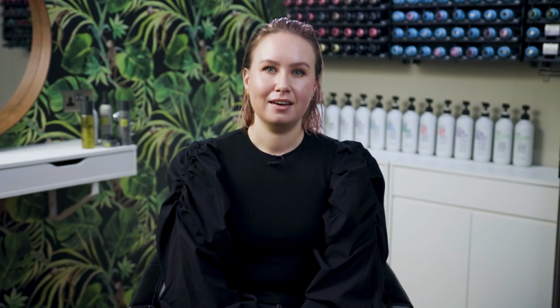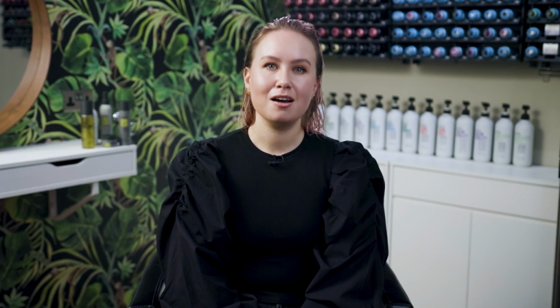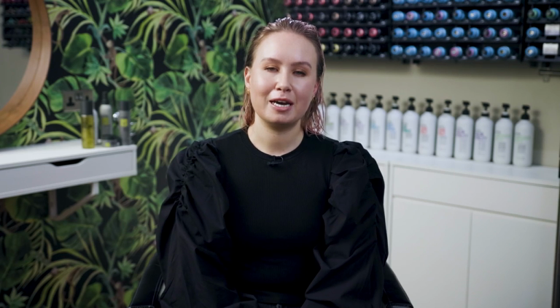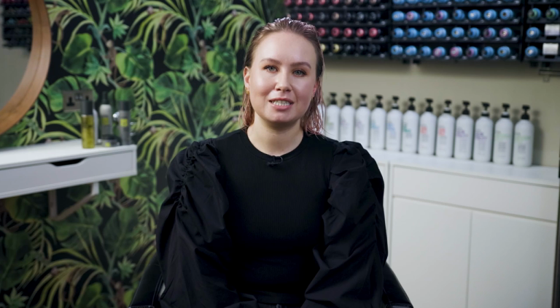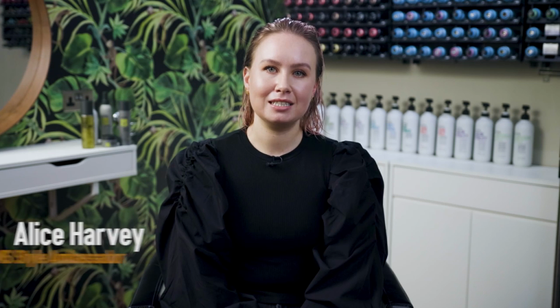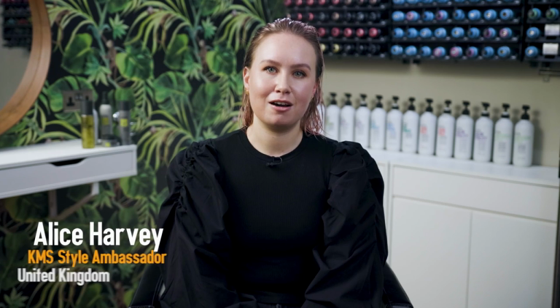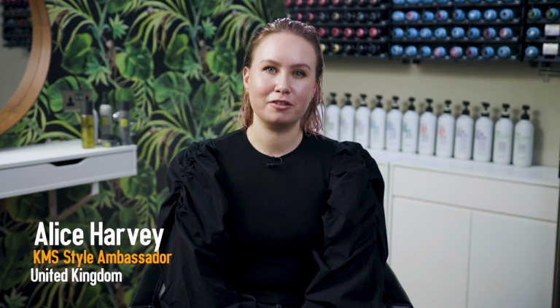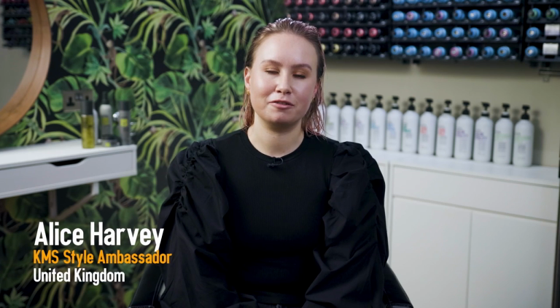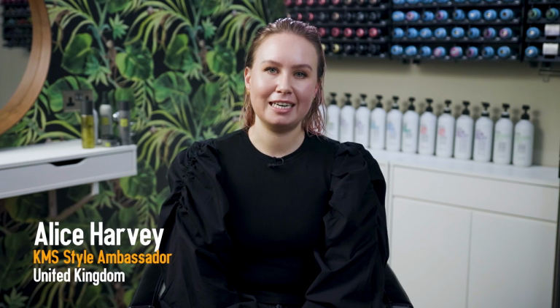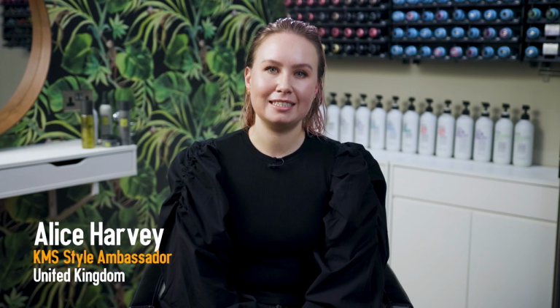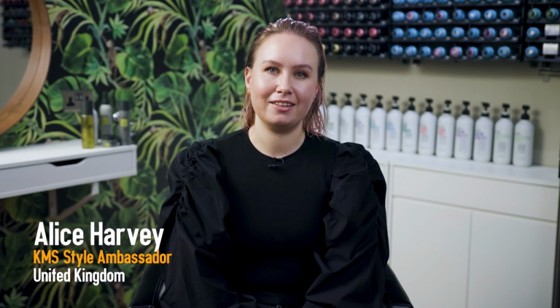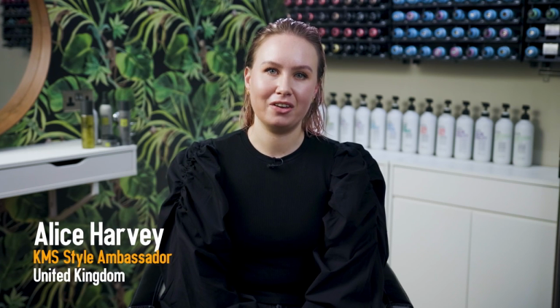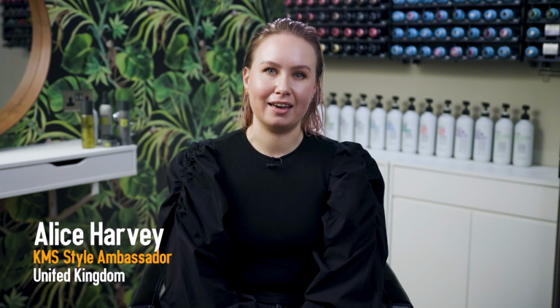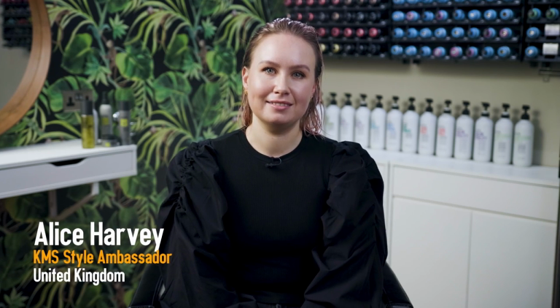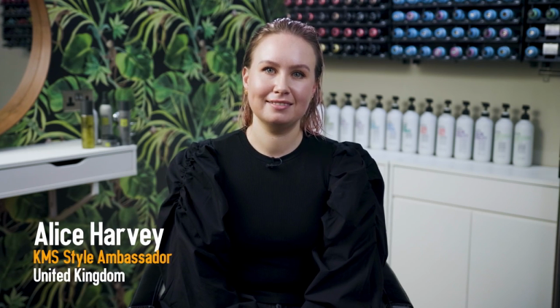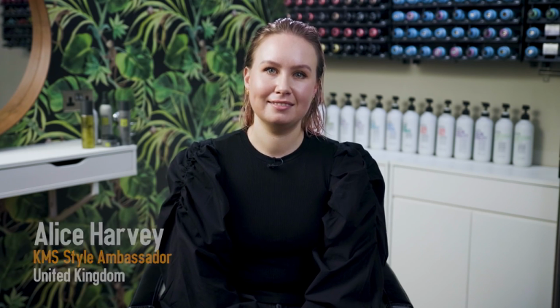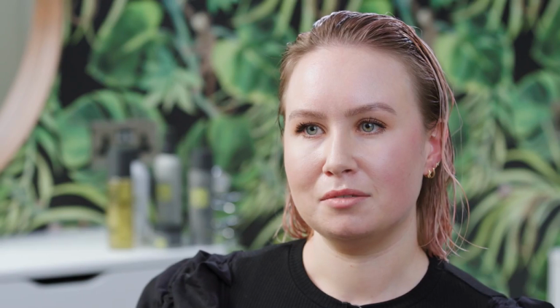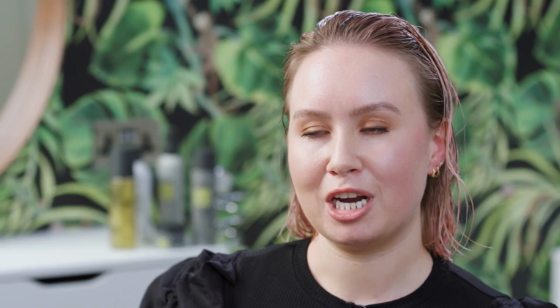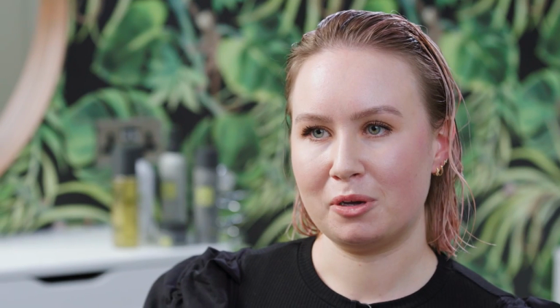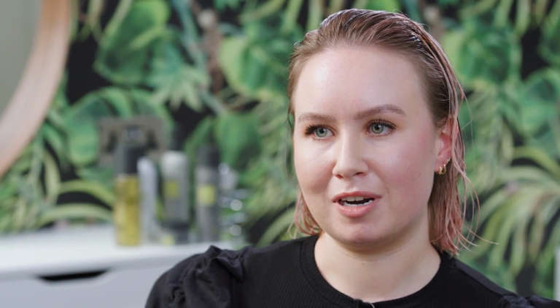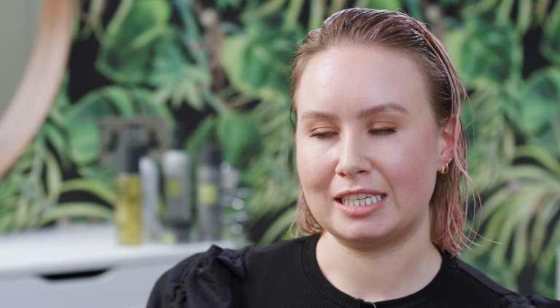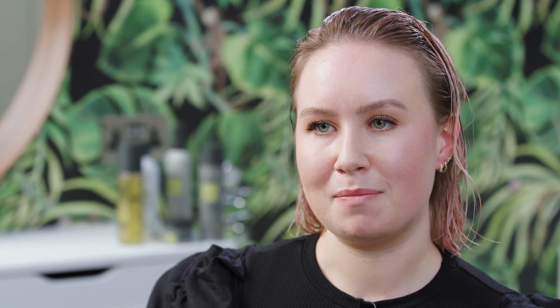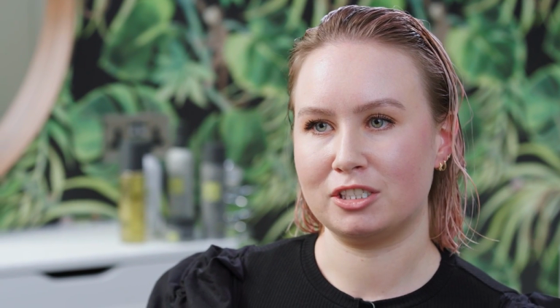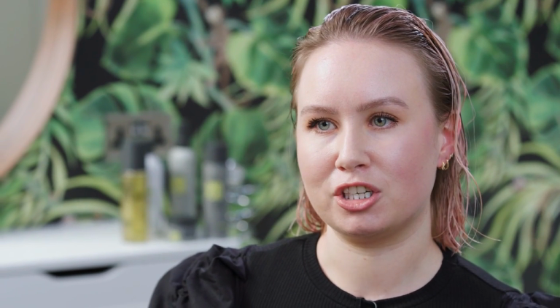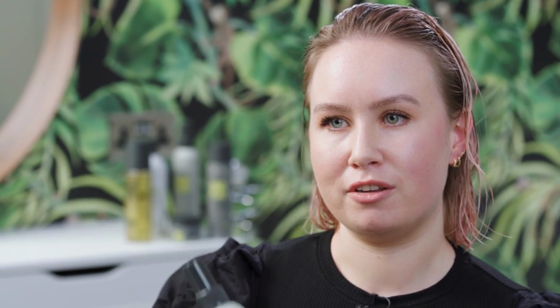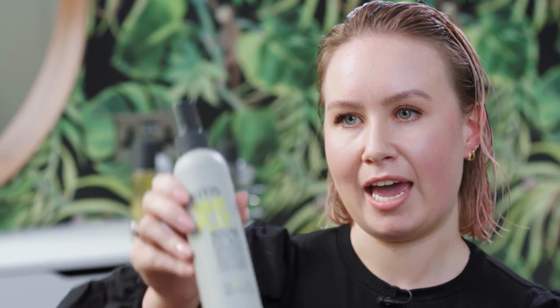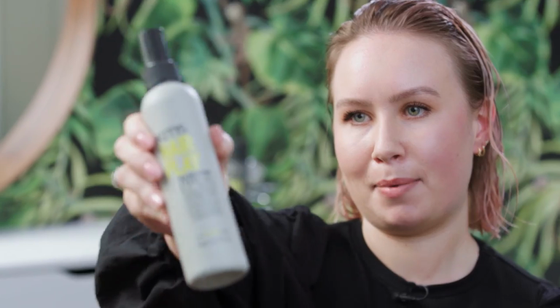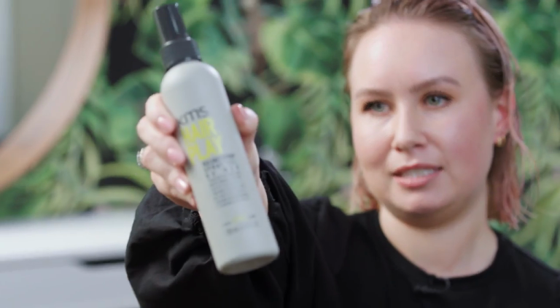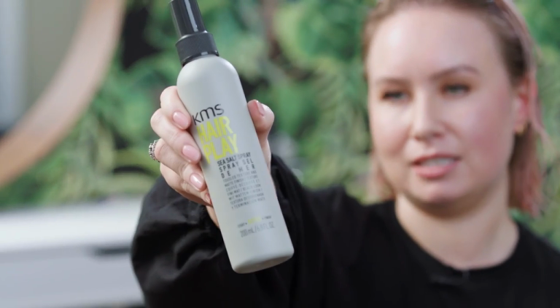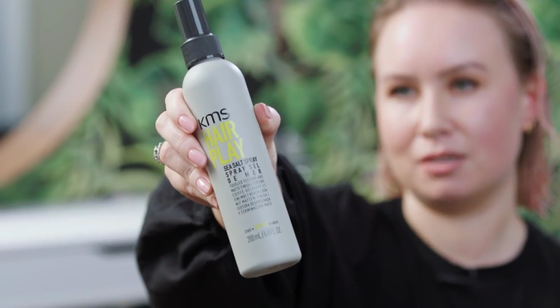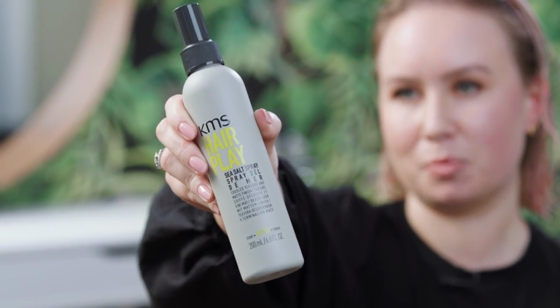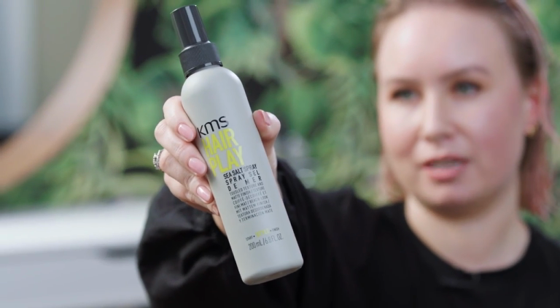Hi, my name is Alice Harvey from Lillies in the UK. I'm shampooed and ready, and I'm here to show you the Hair Play Sea Salt Spray.